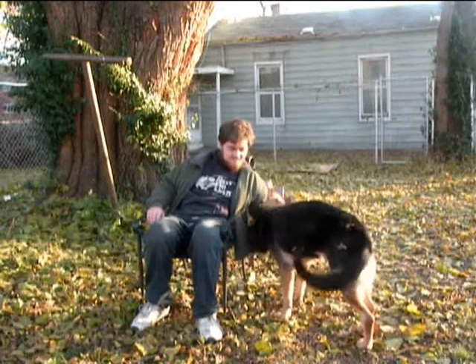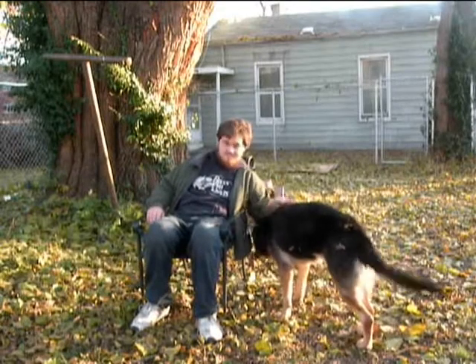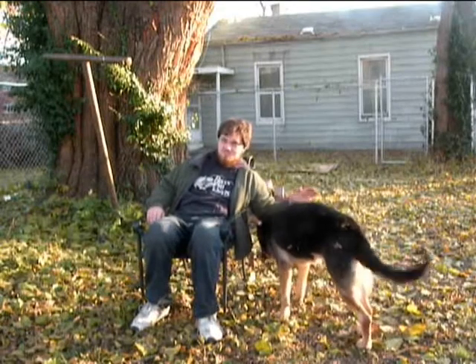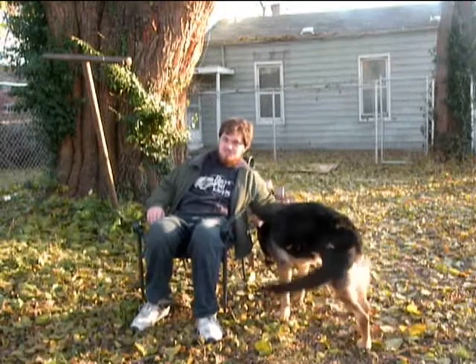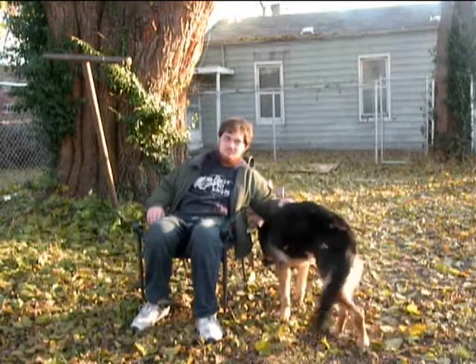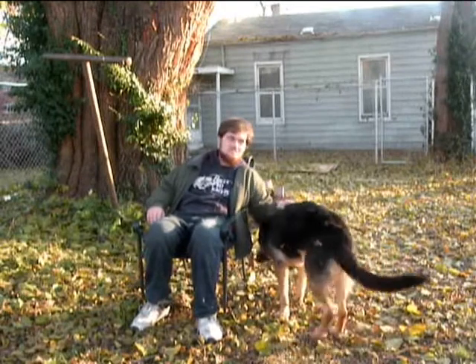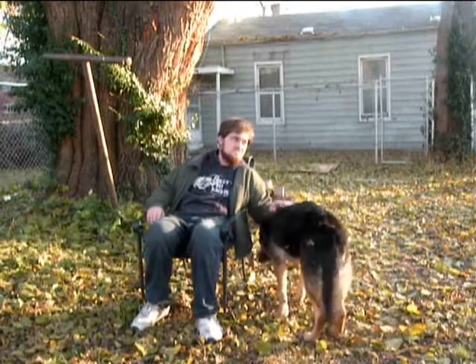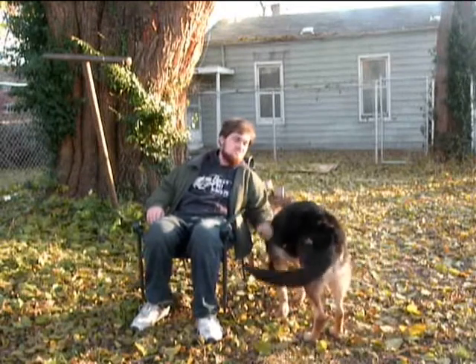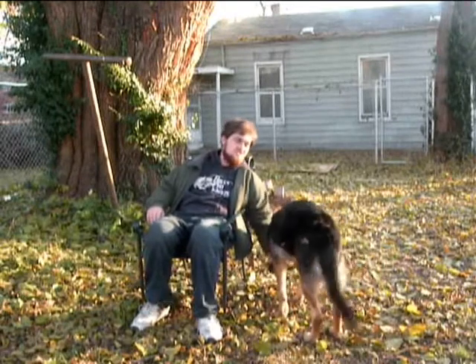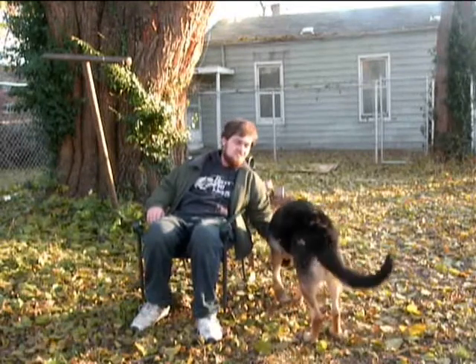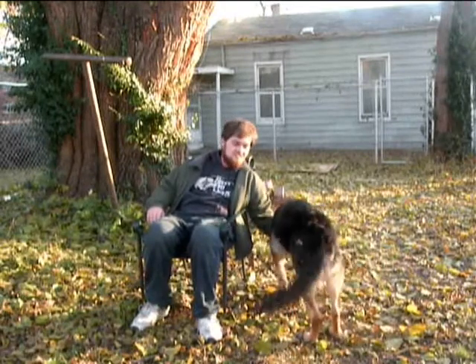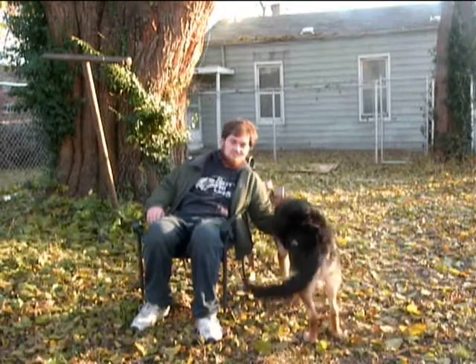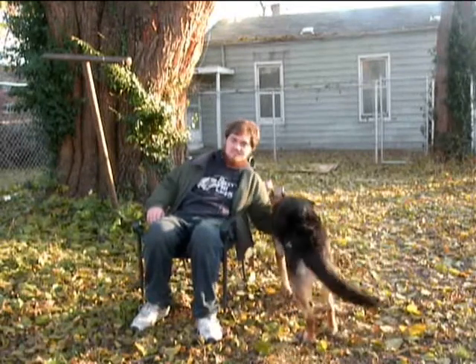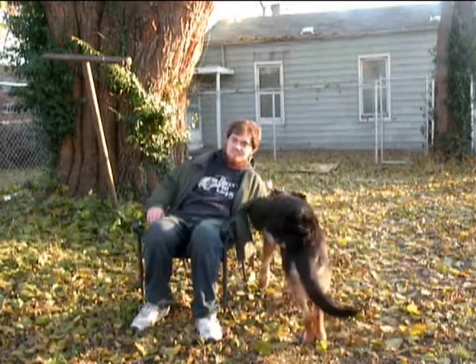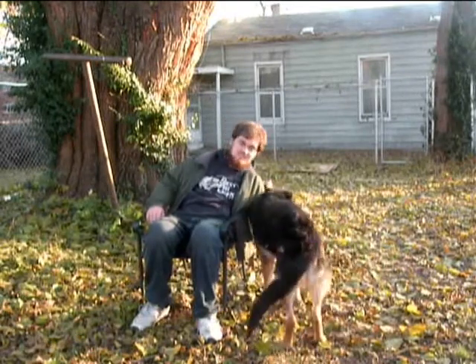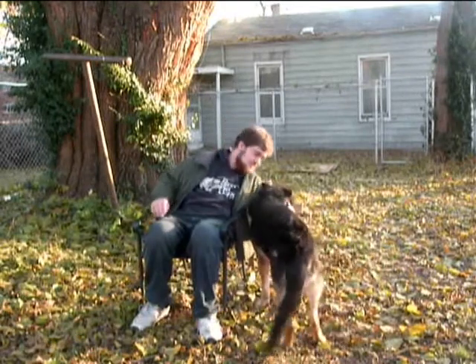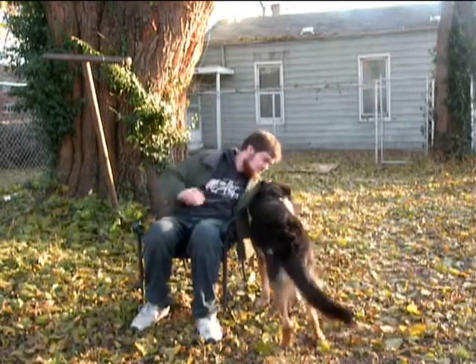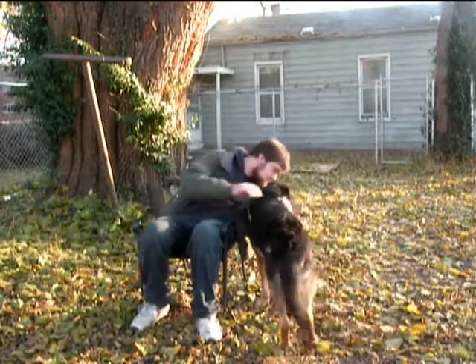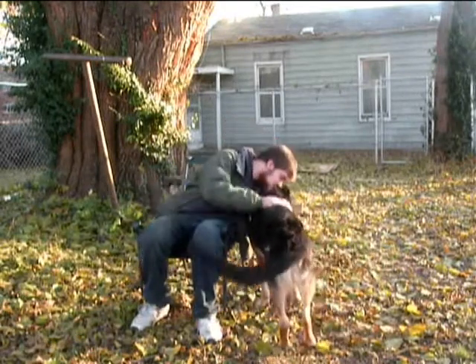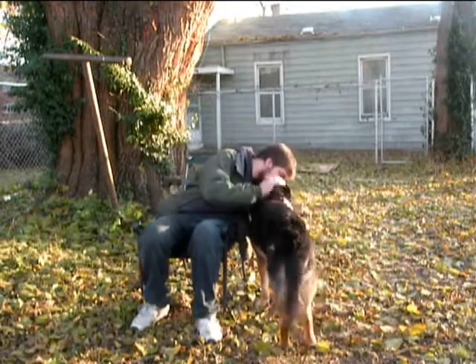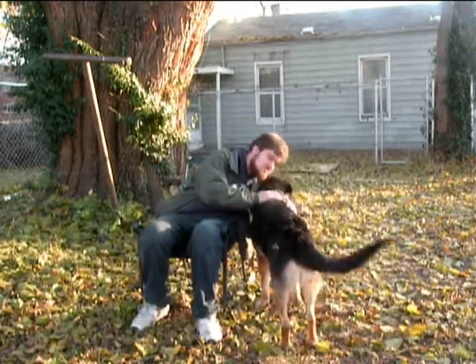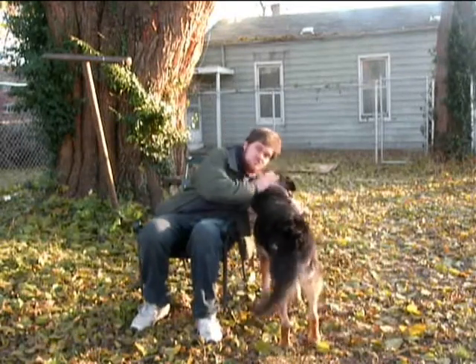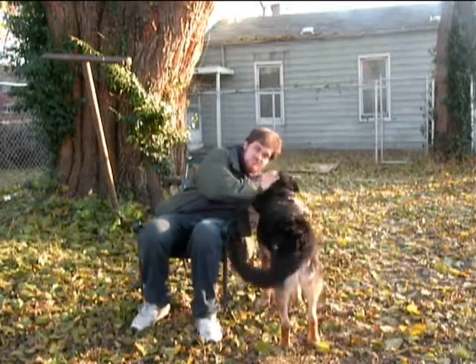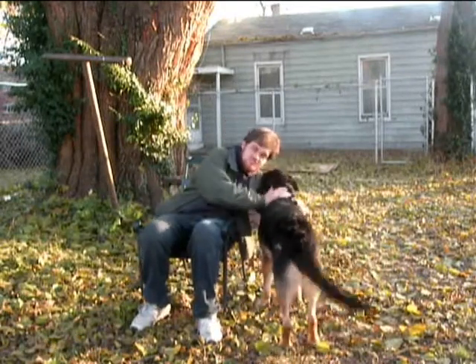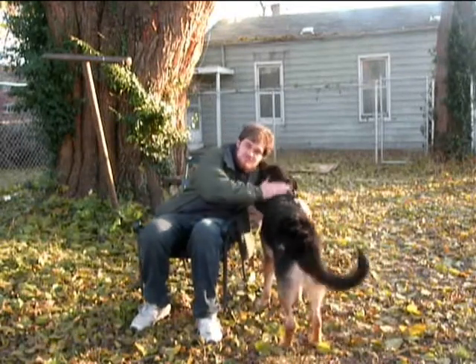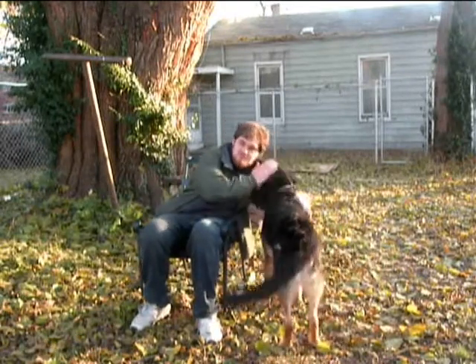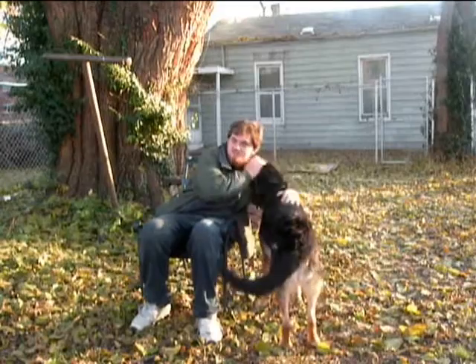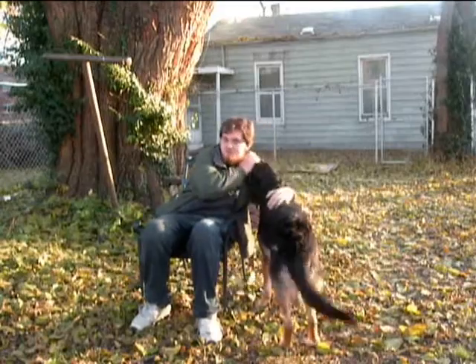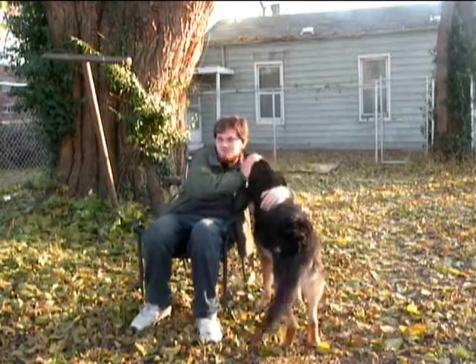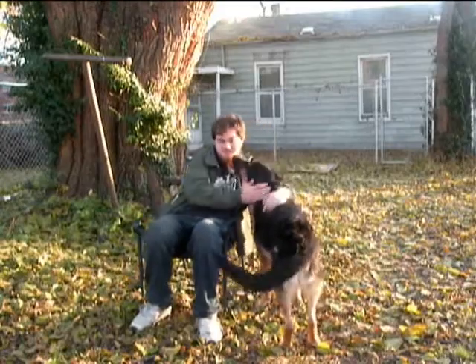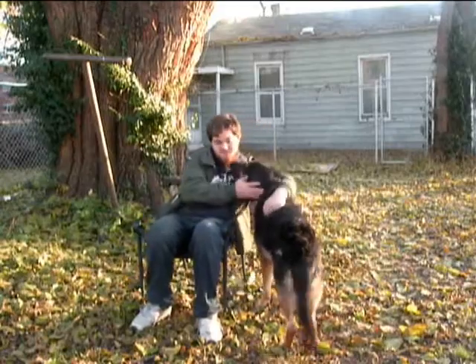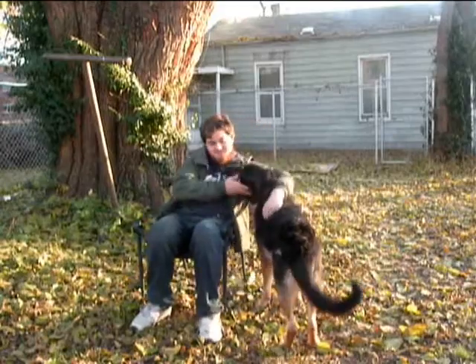Well, today sure is pleasant, isn't it, Jerry? Yep, this sure is some nice weather we're having.